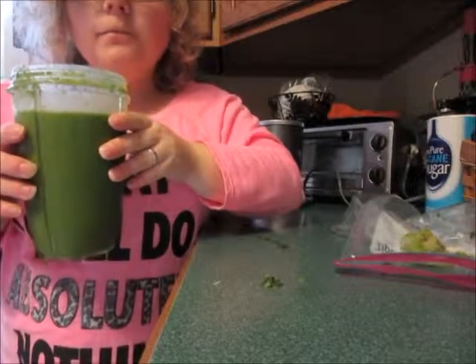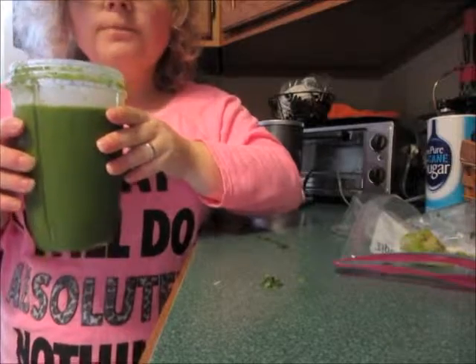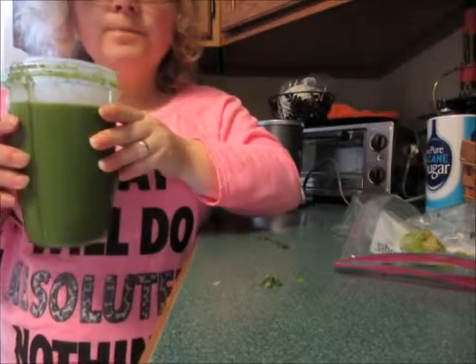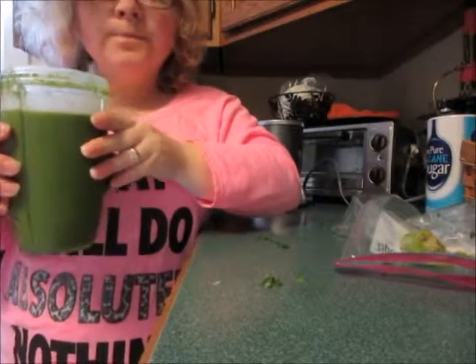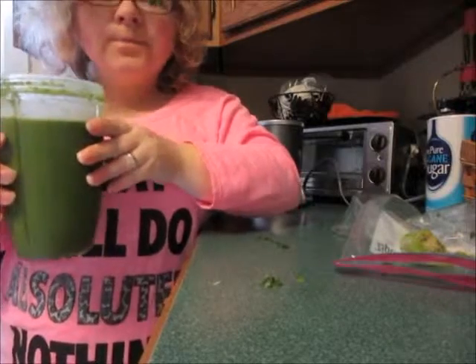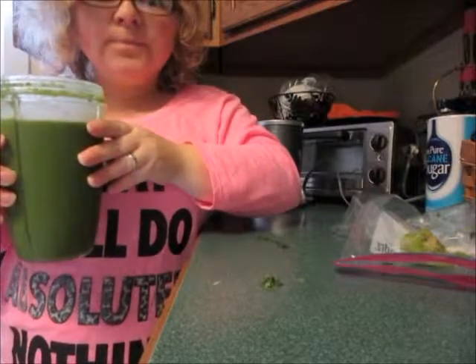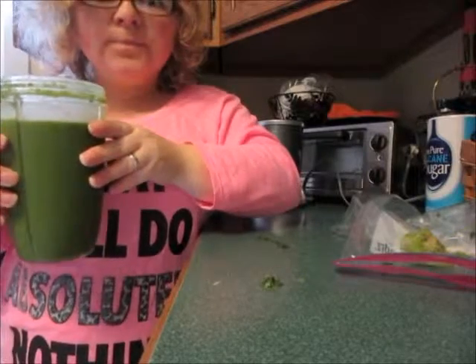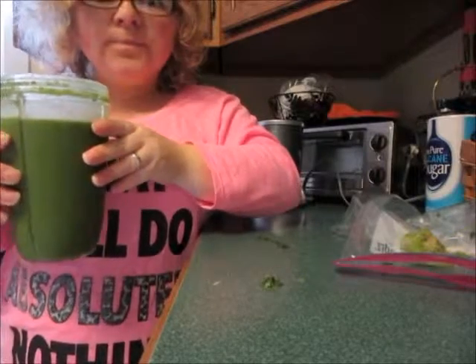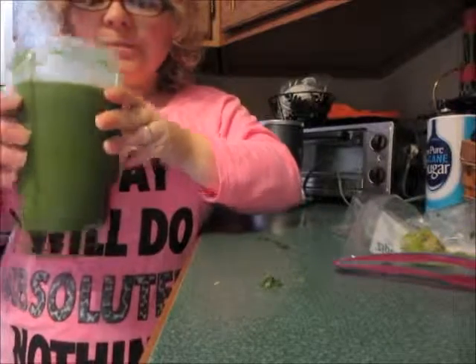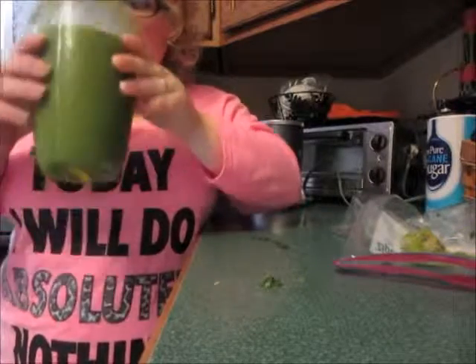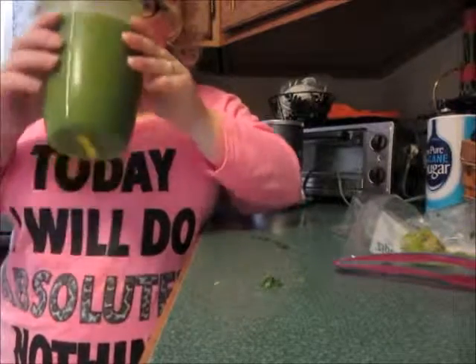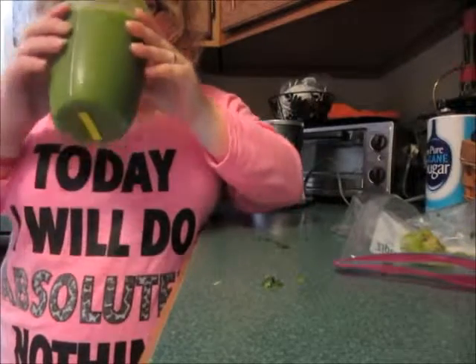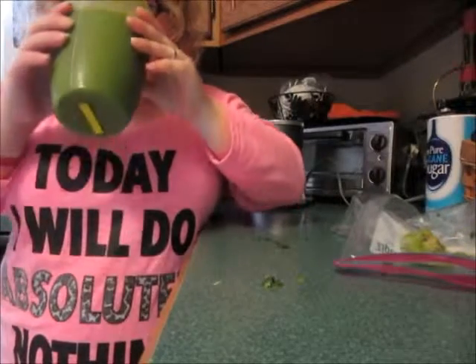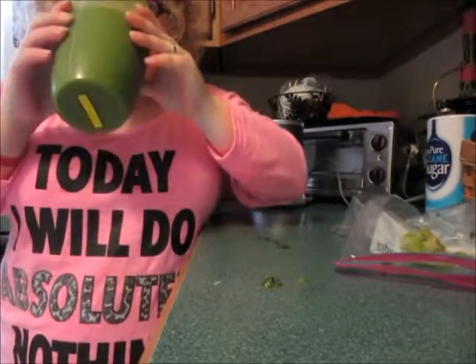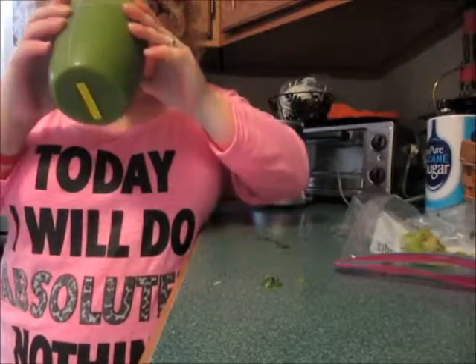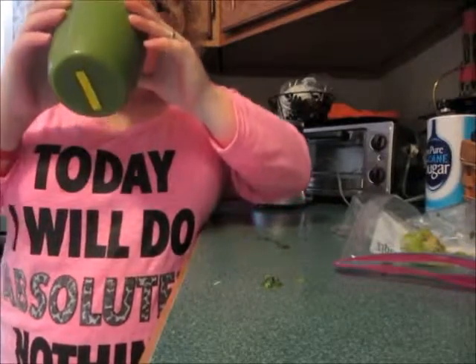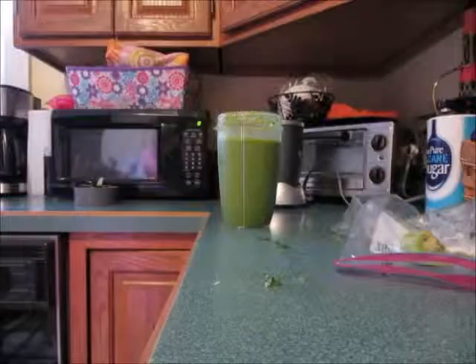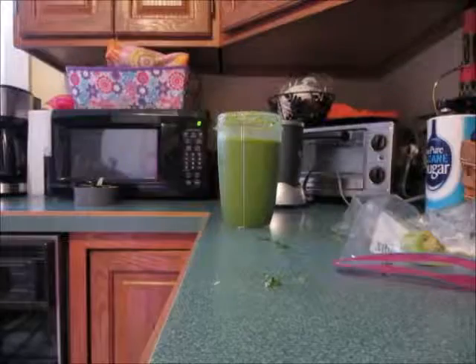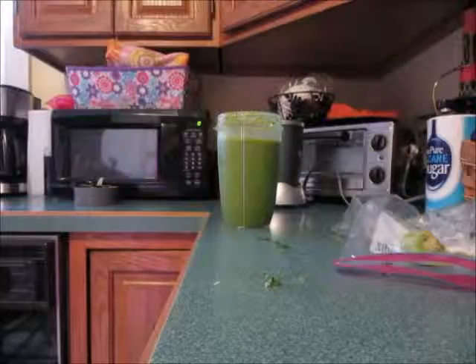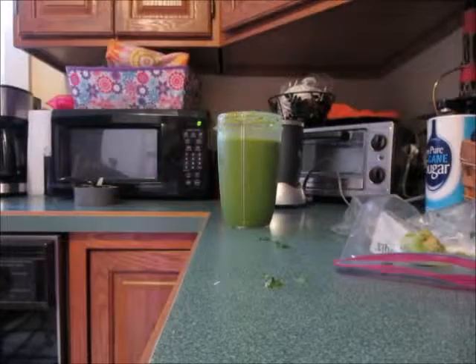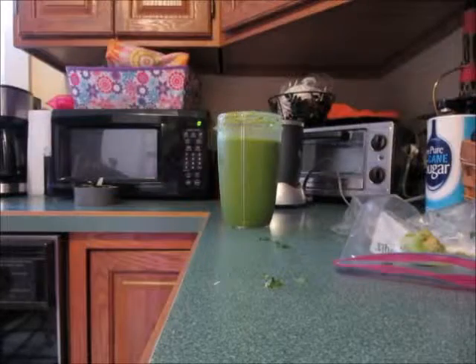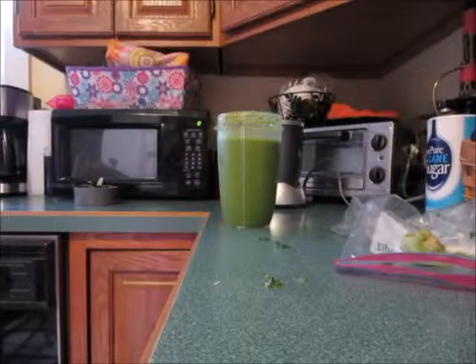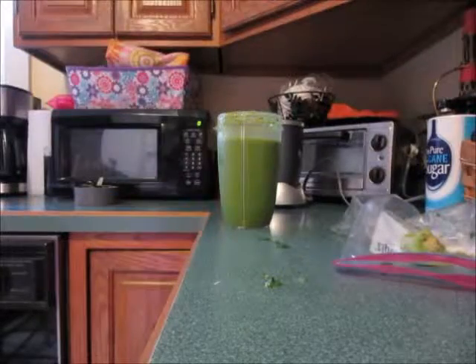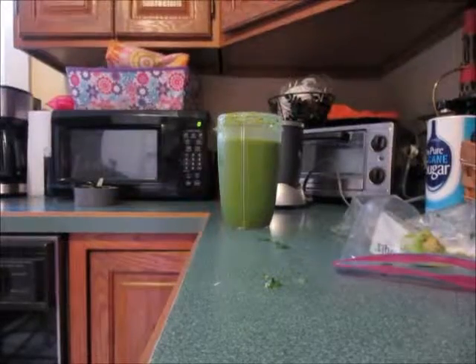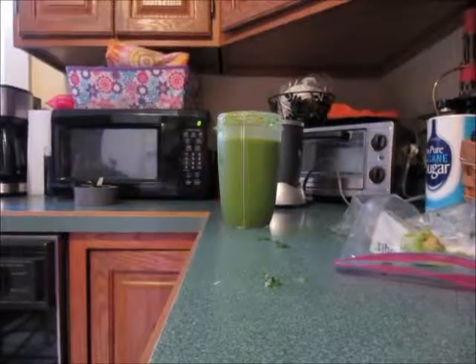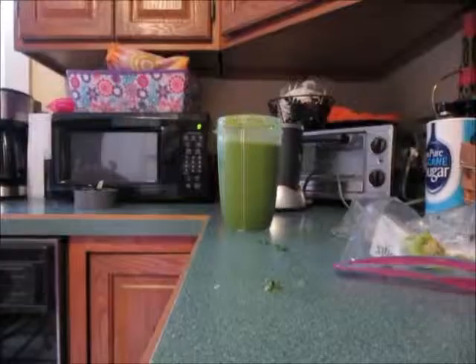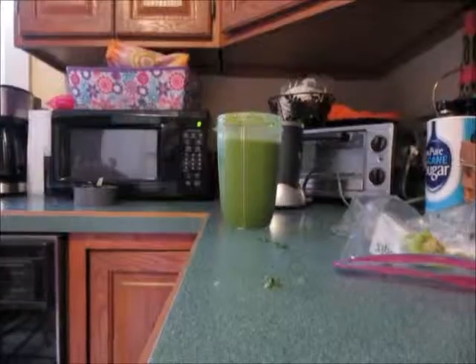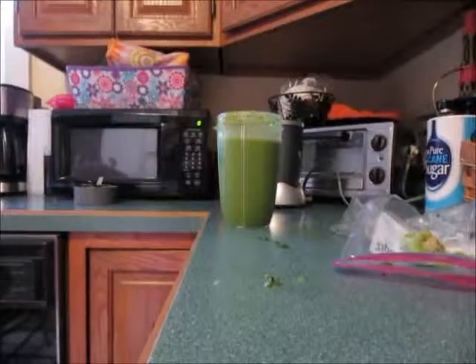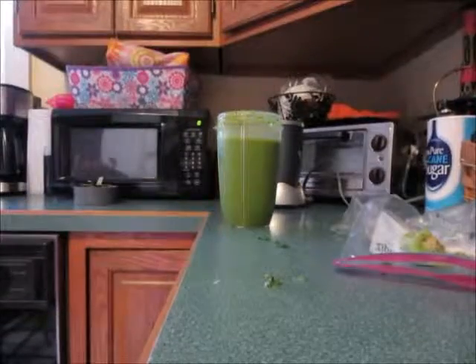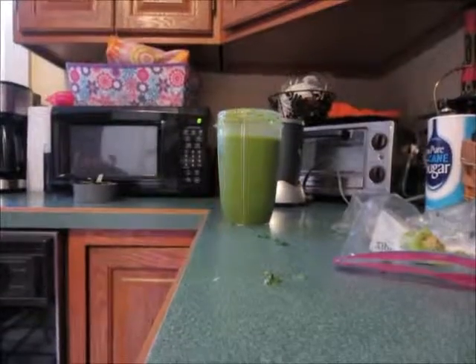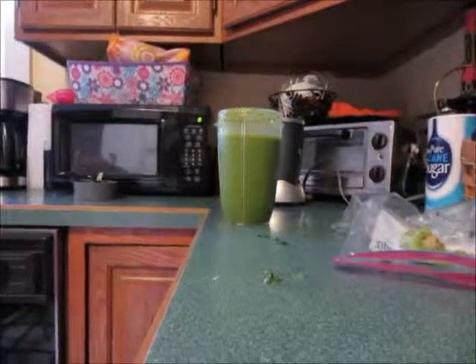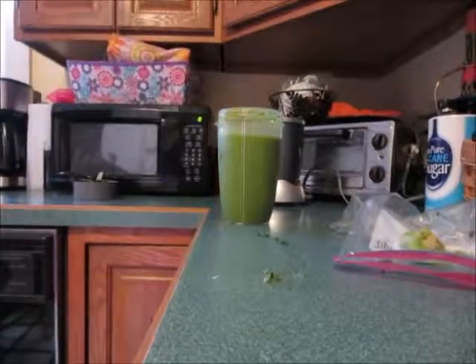I'm going to take a drink of it. Mmm! It's delicious! The Green Goddess smoothie — that's what I'm calling it.